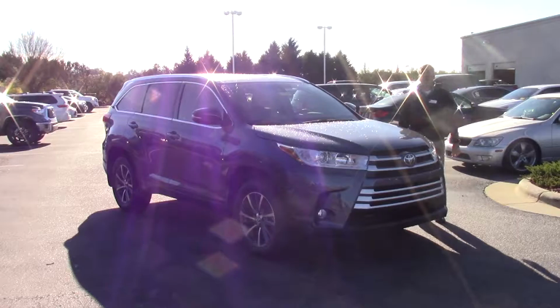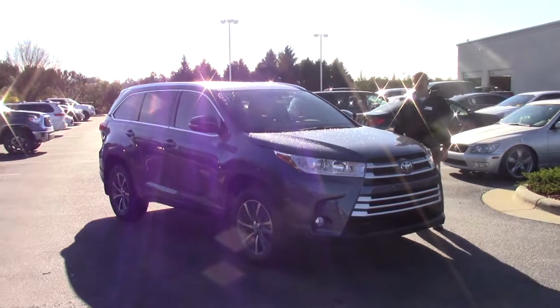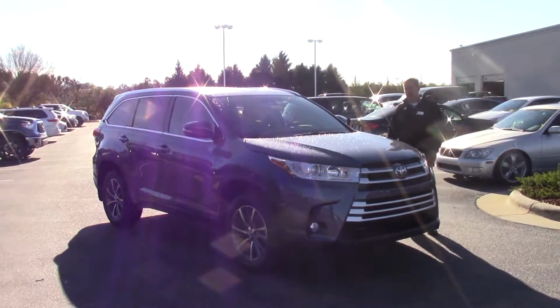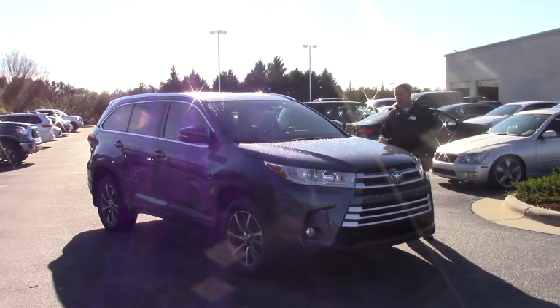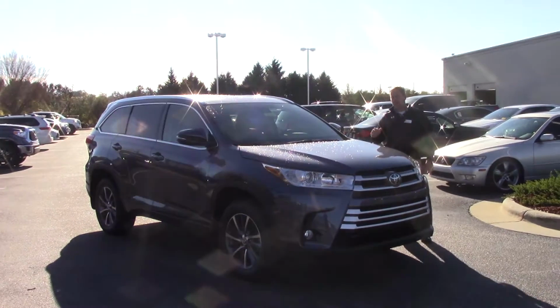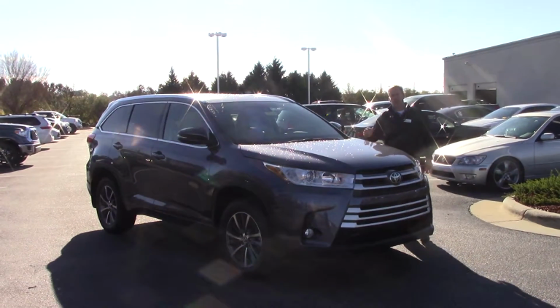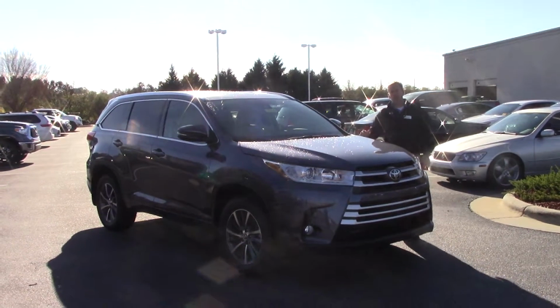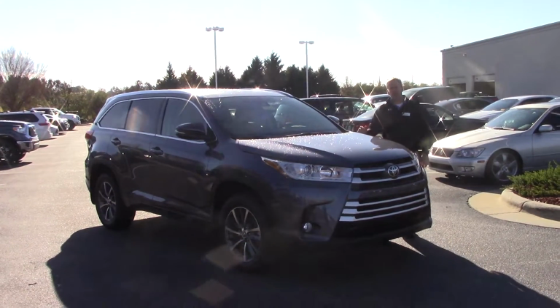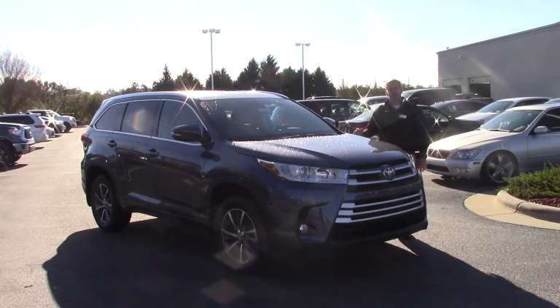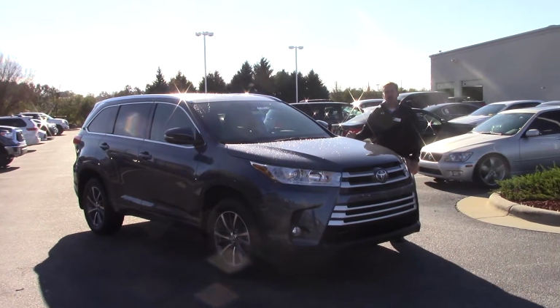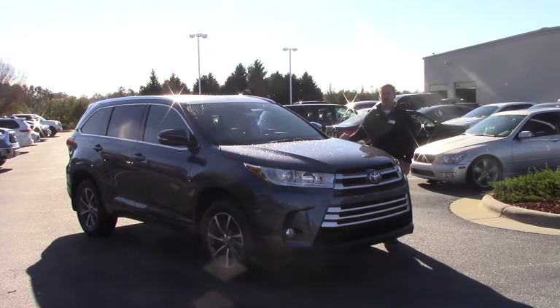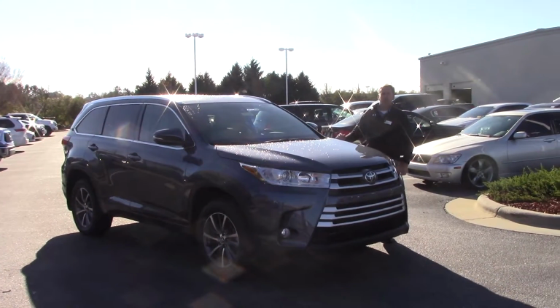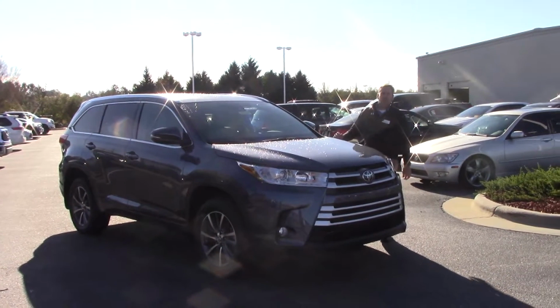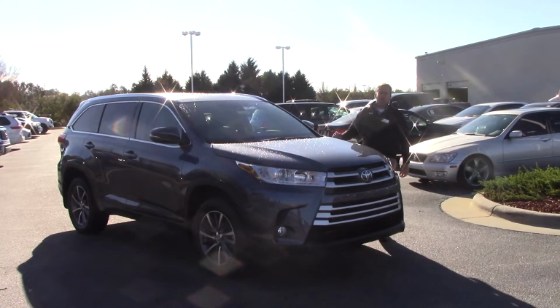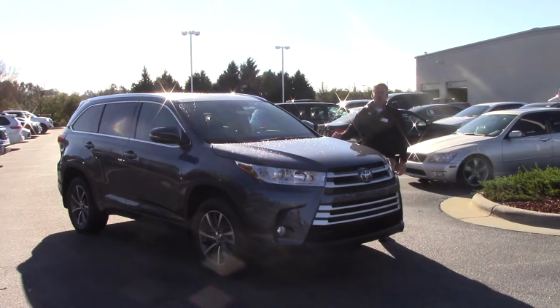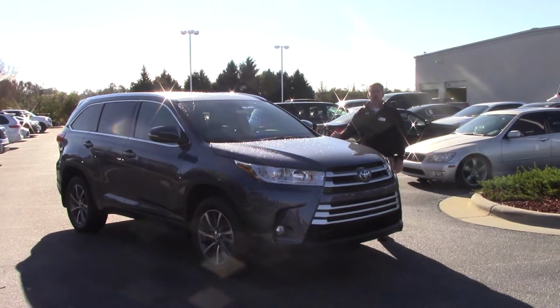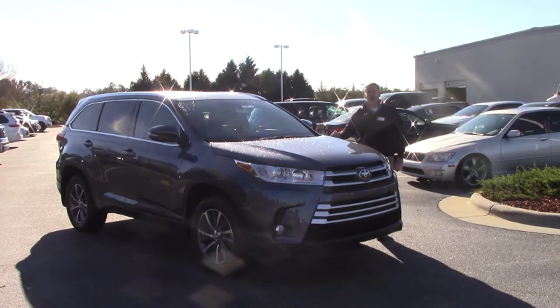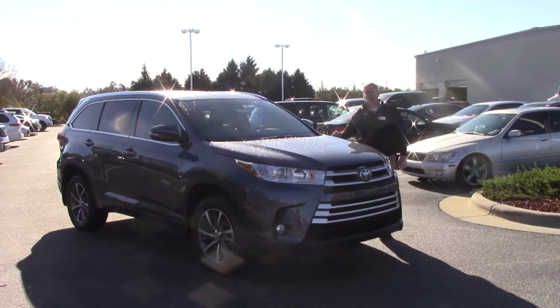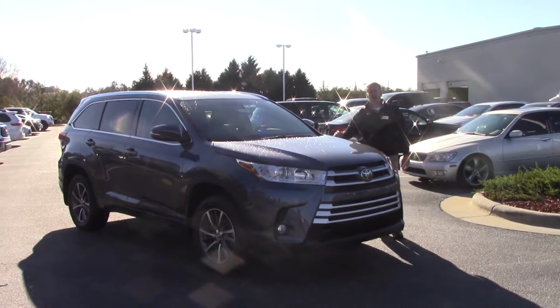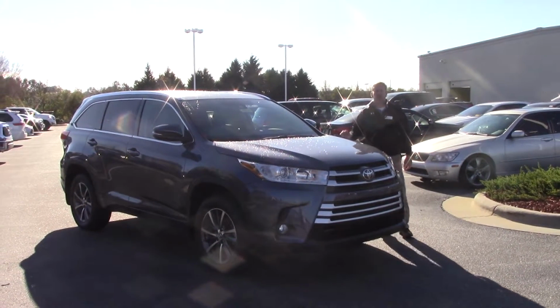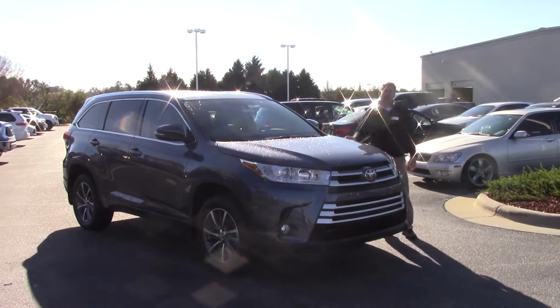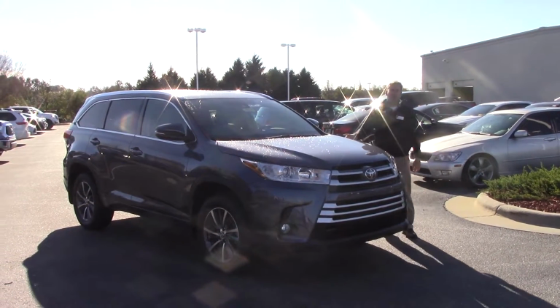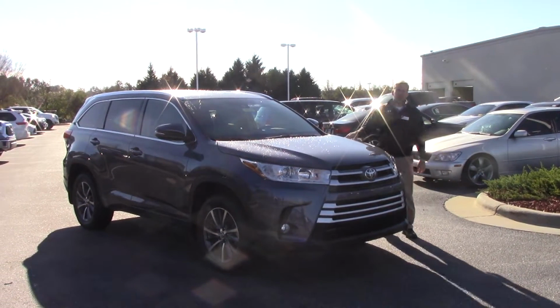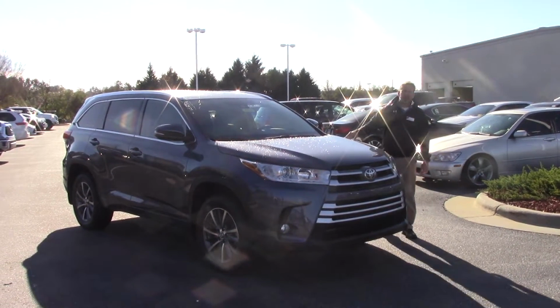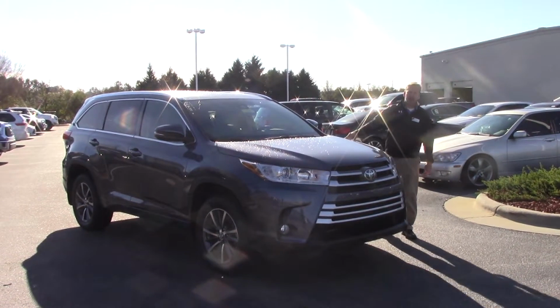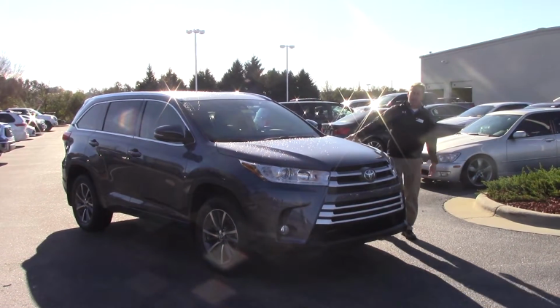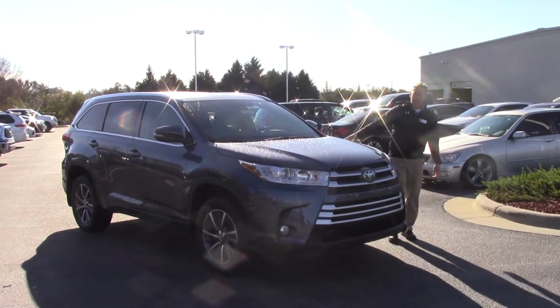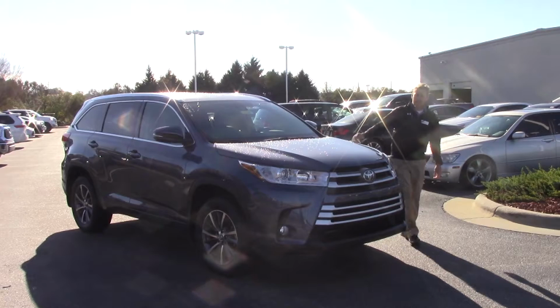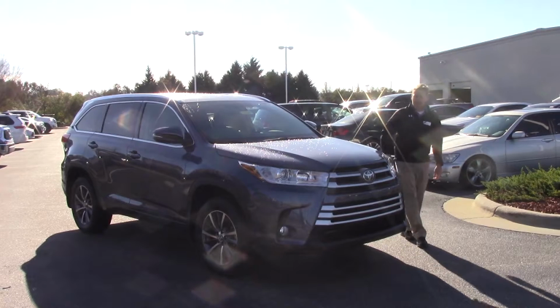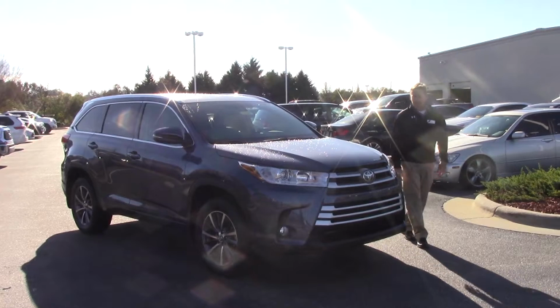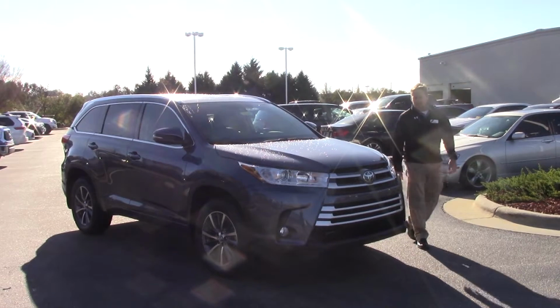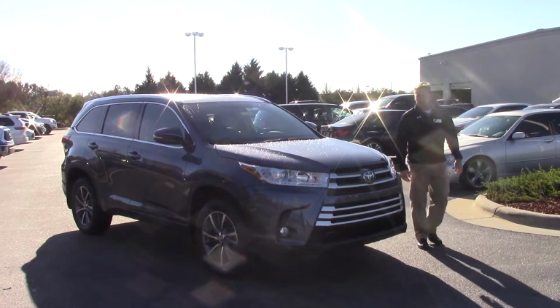Hey, this is Jason from Hubert Vester Toyota, and we're going to talk about stock number TD 9887.